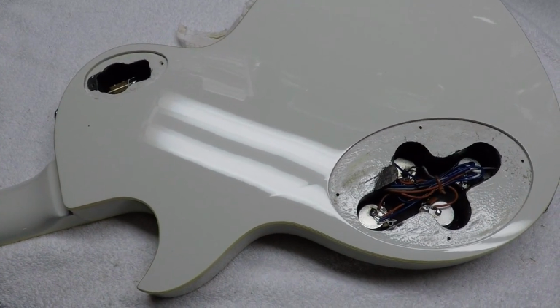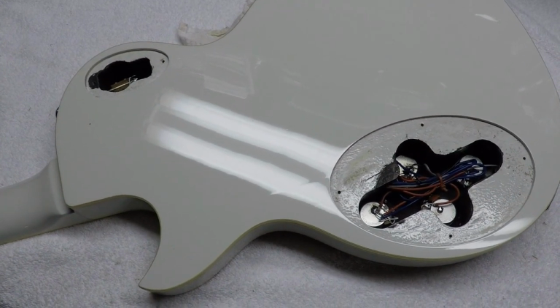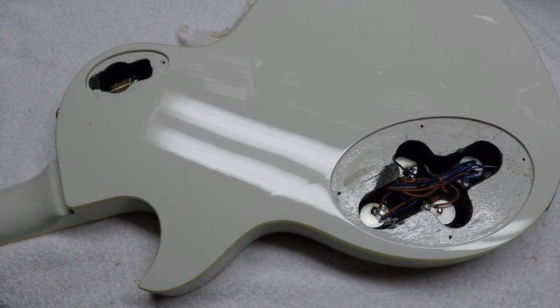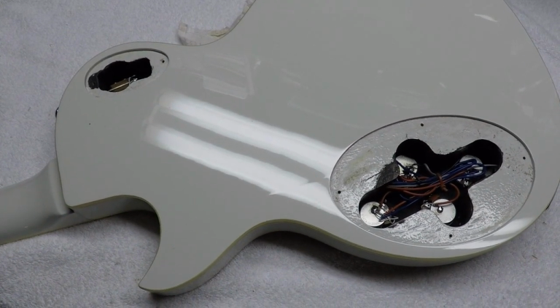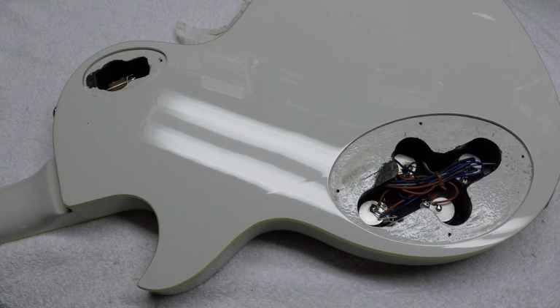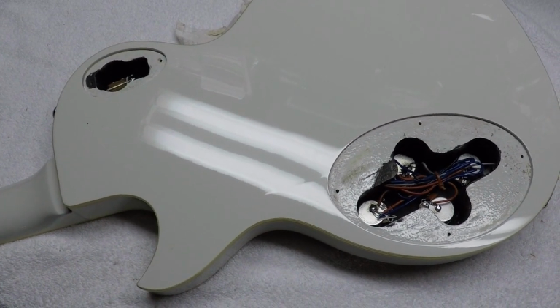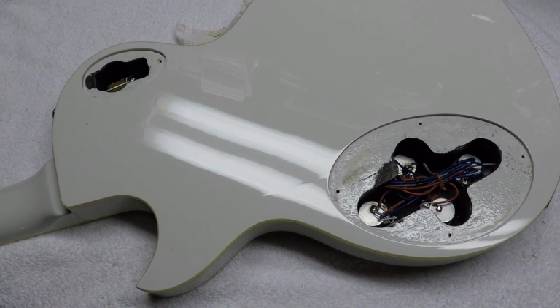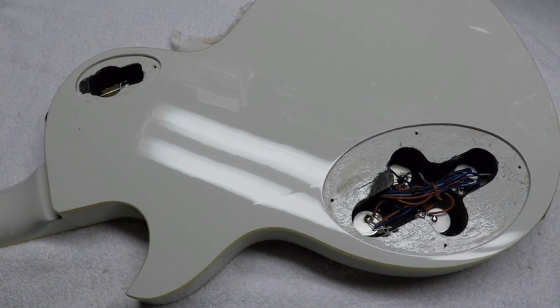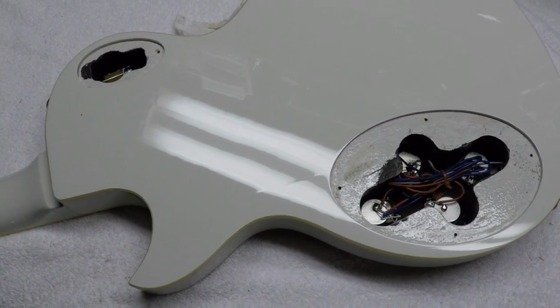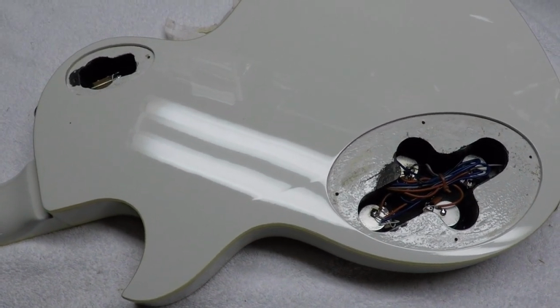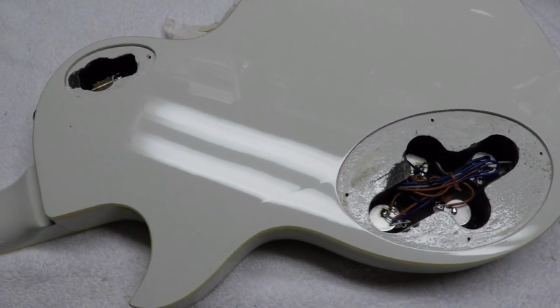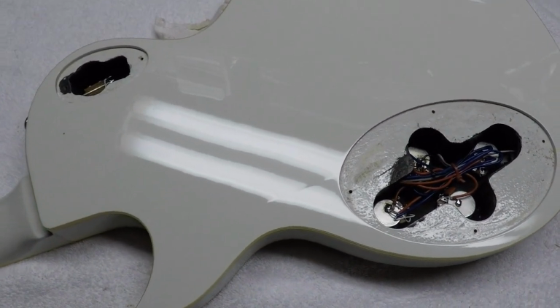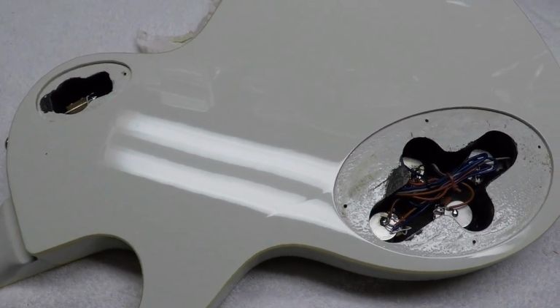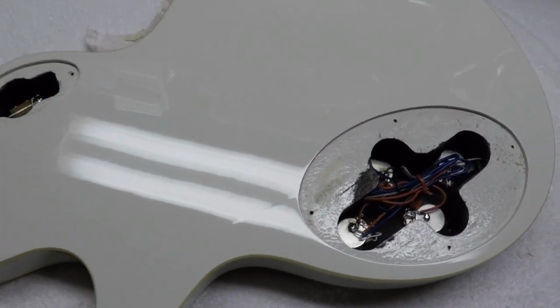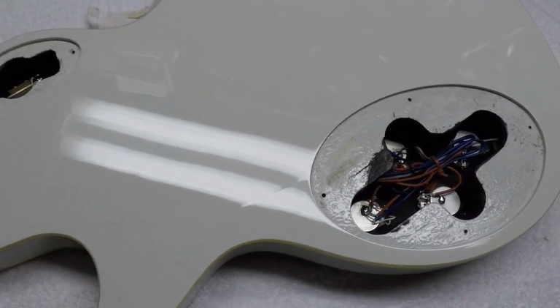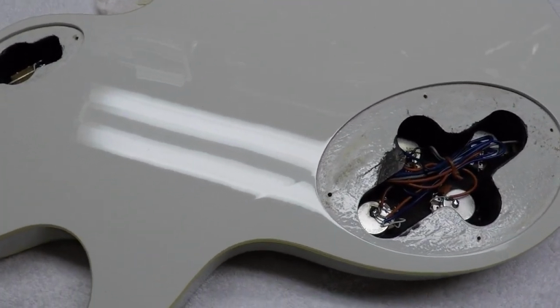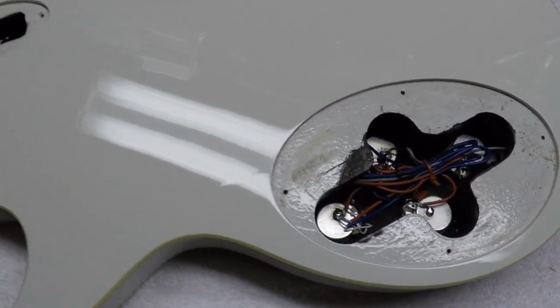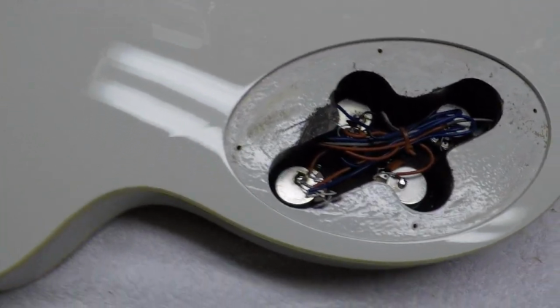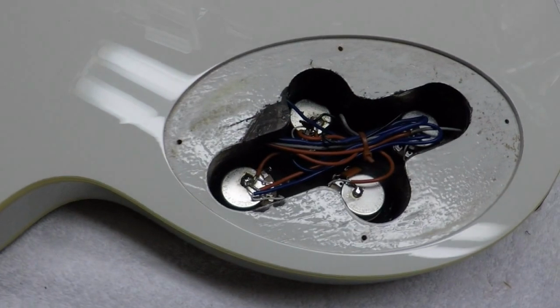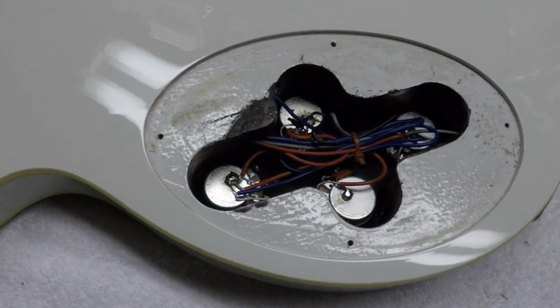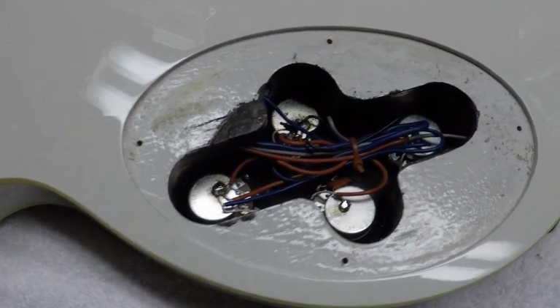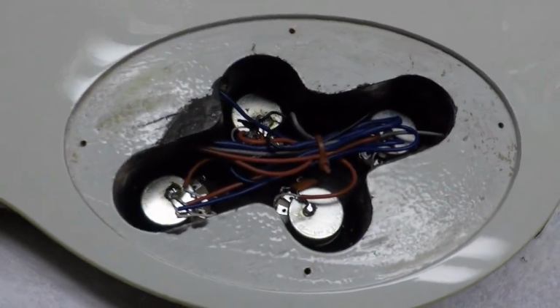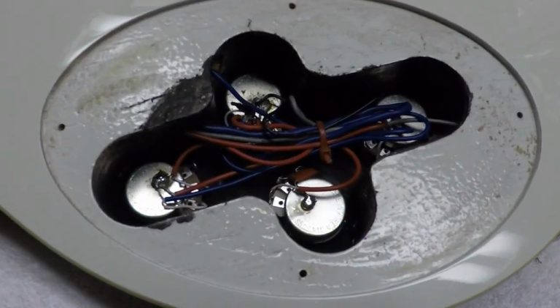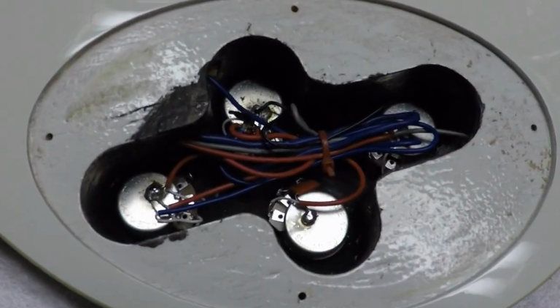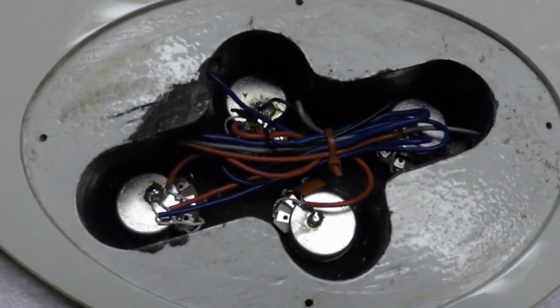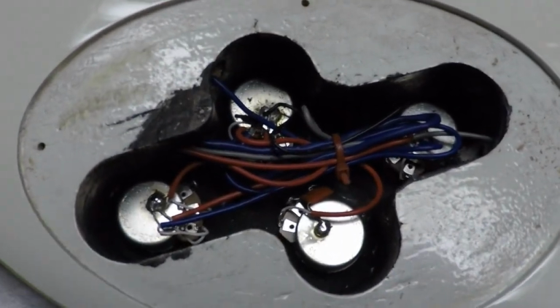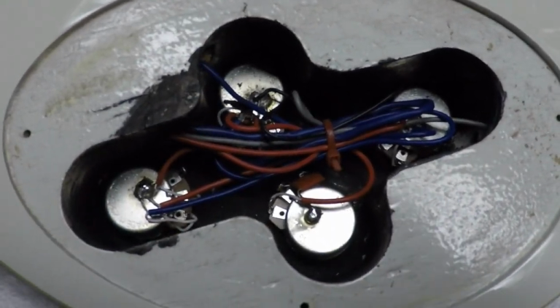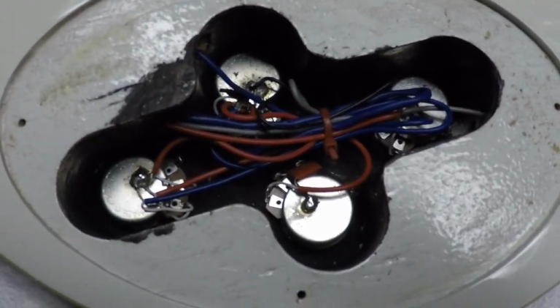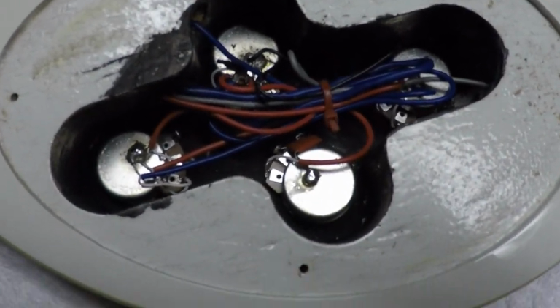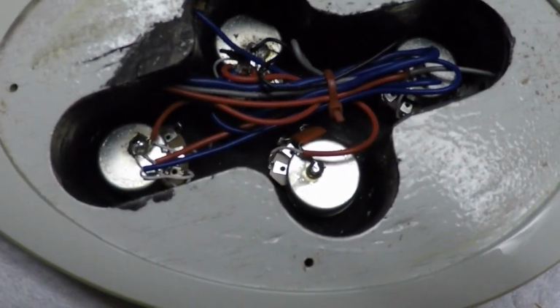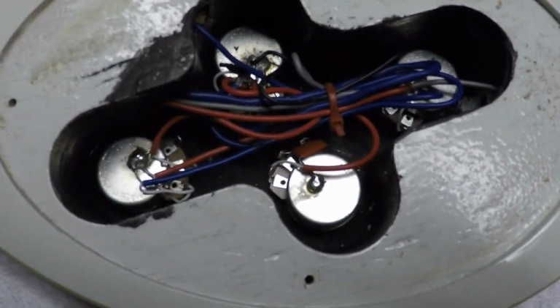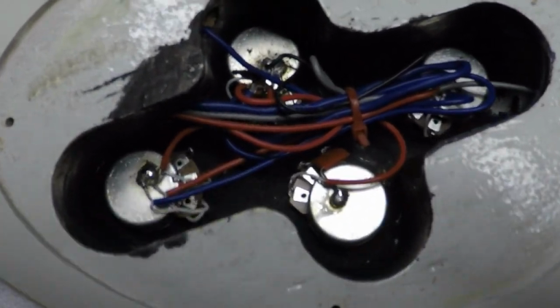Alright, let's take a look at the control cavities. That's a different type of routing.